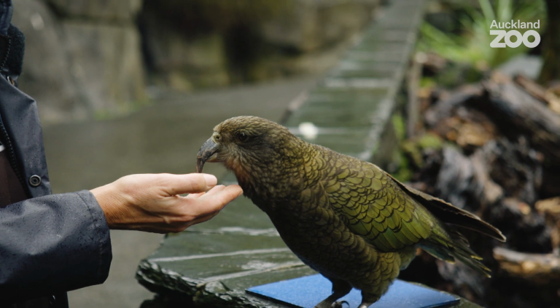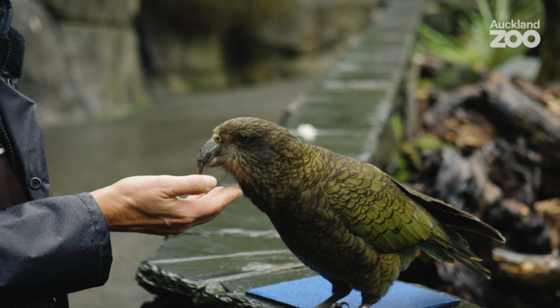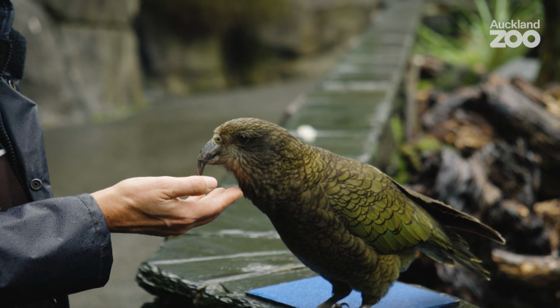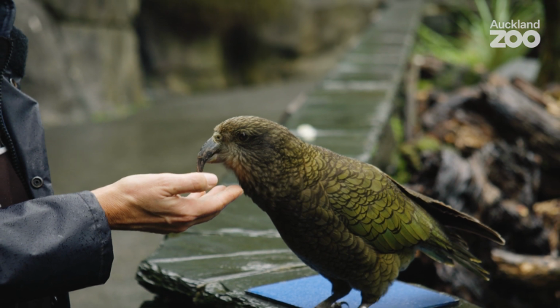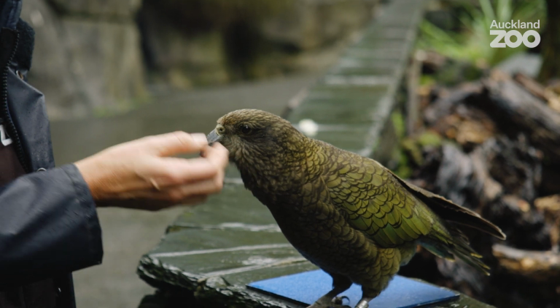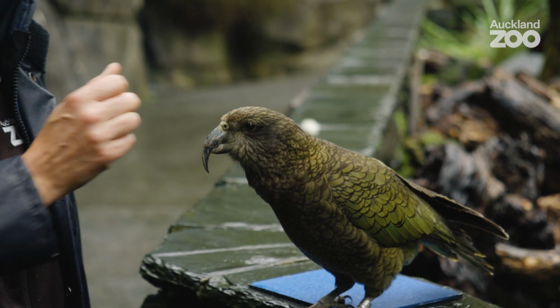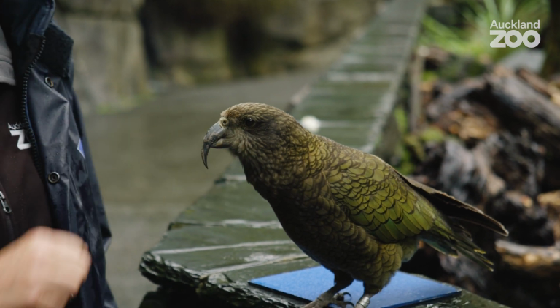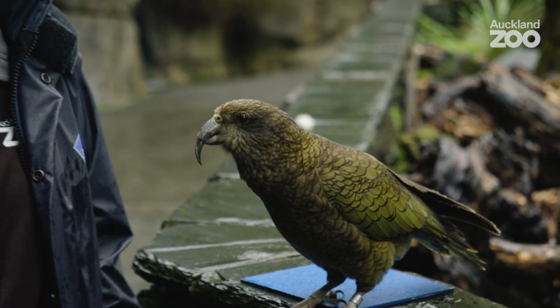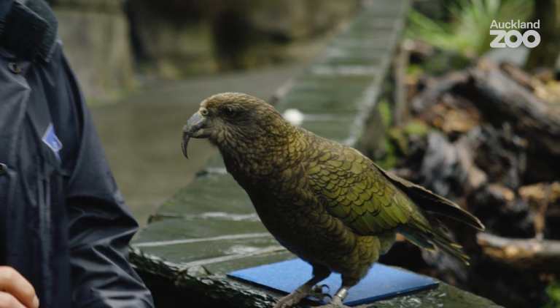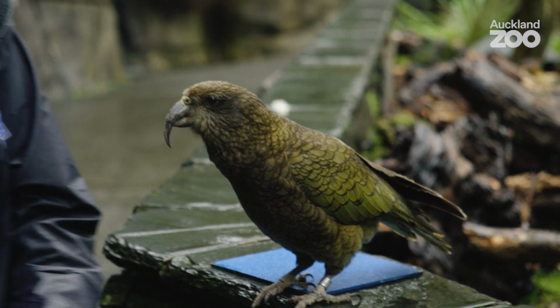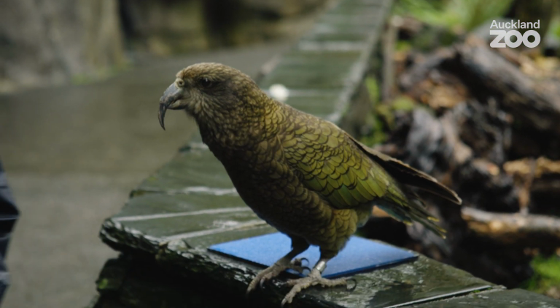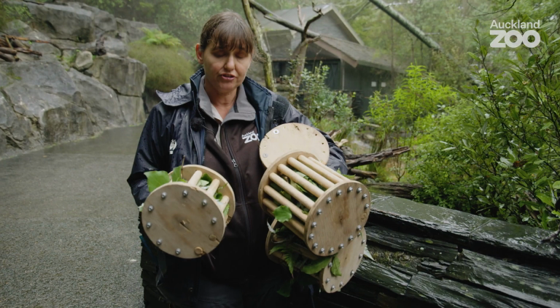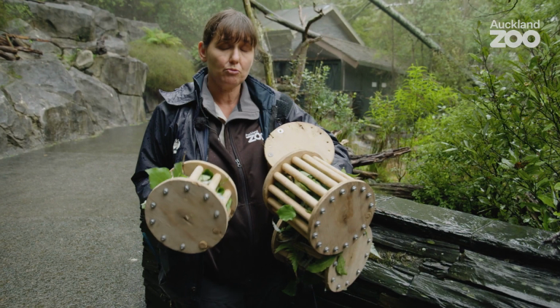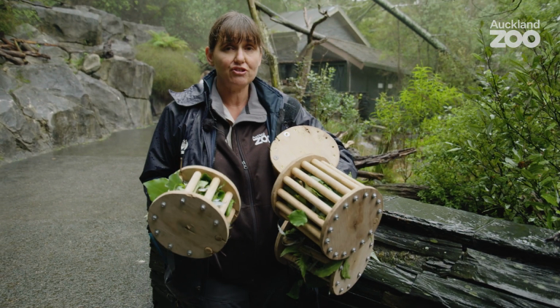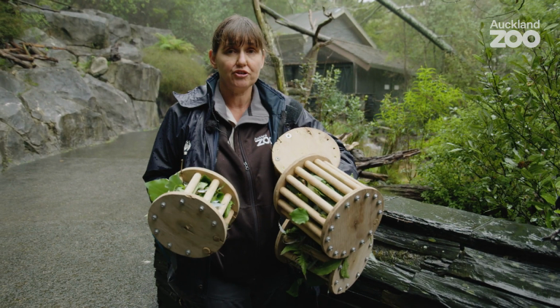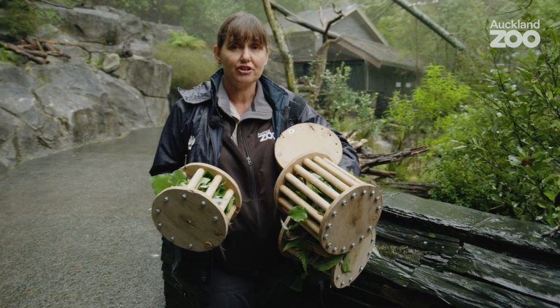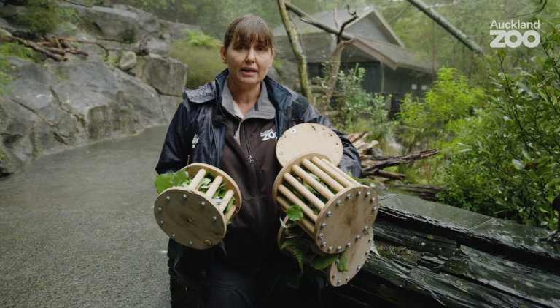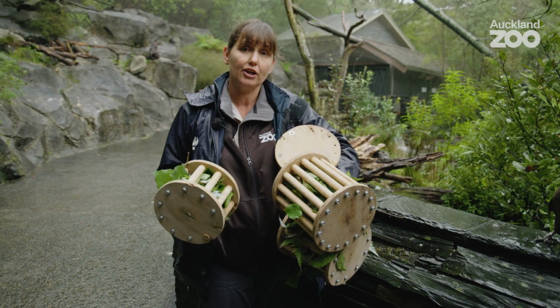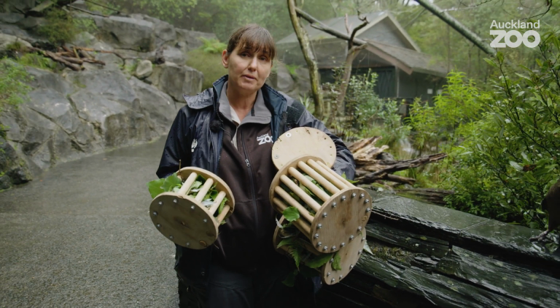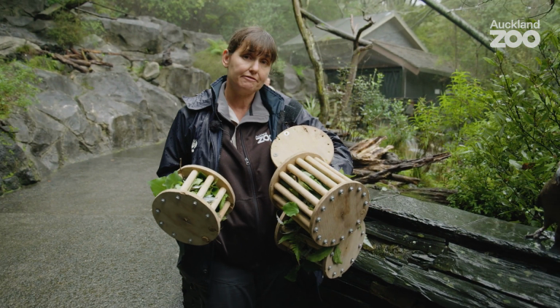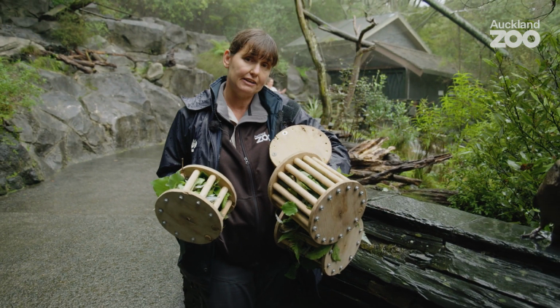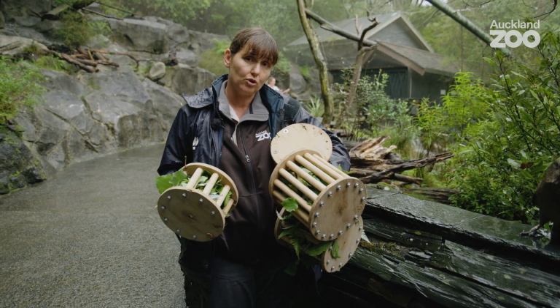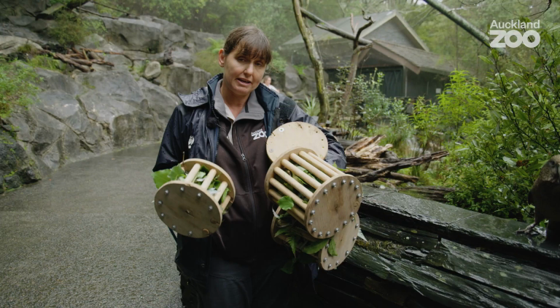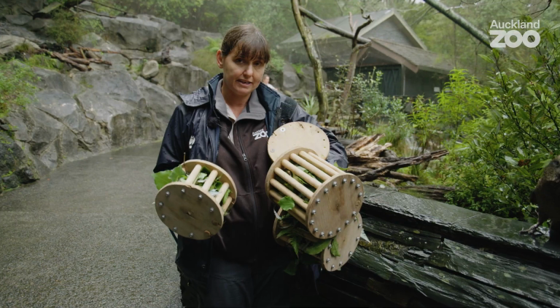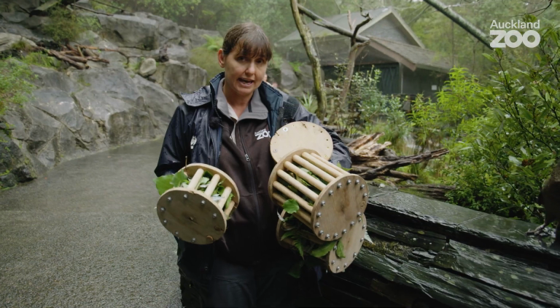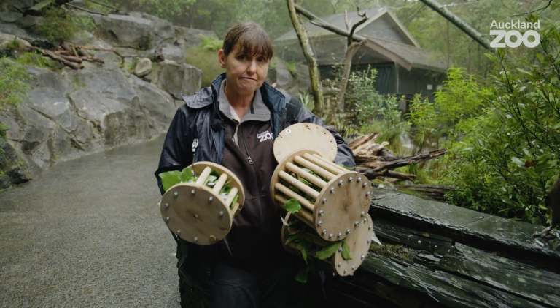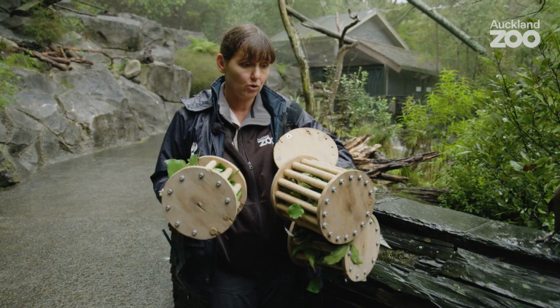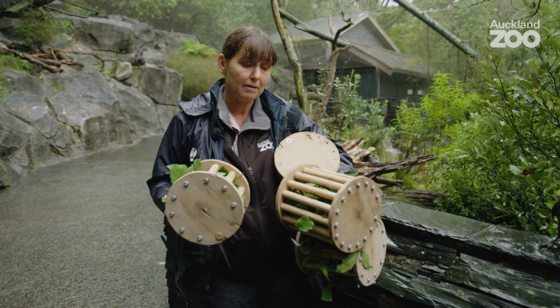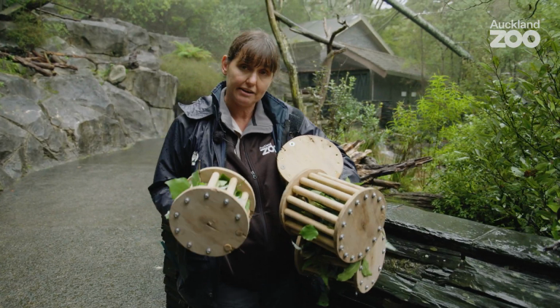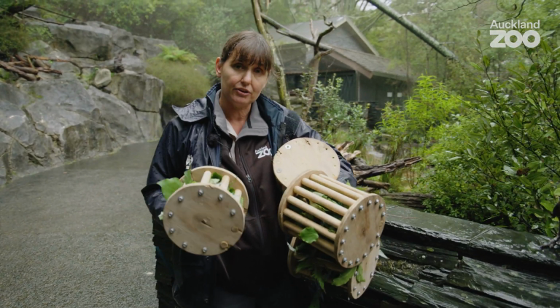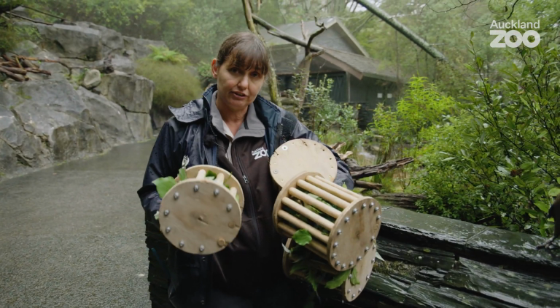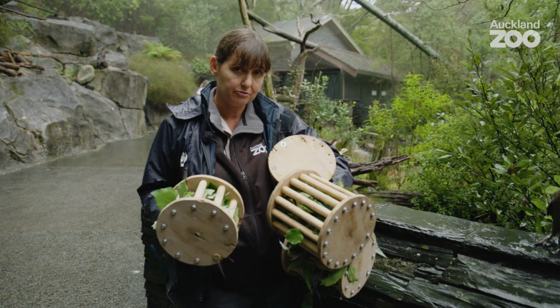Kea are really intelligent birds, so we try and do something a little bit different for them every day for behavioural enrichment.